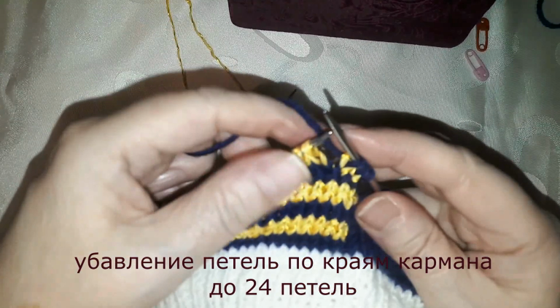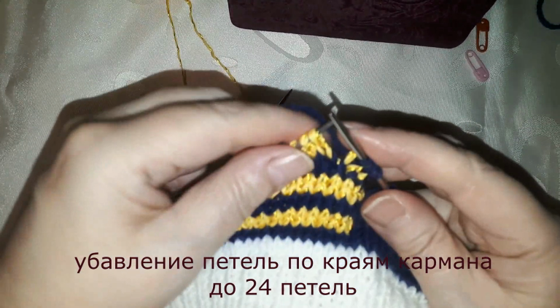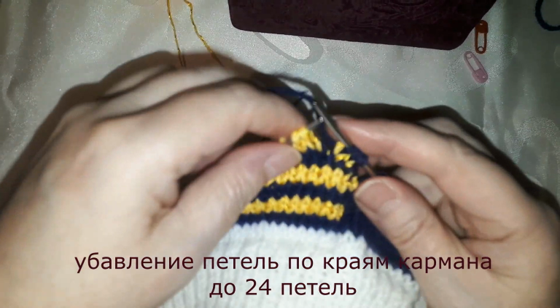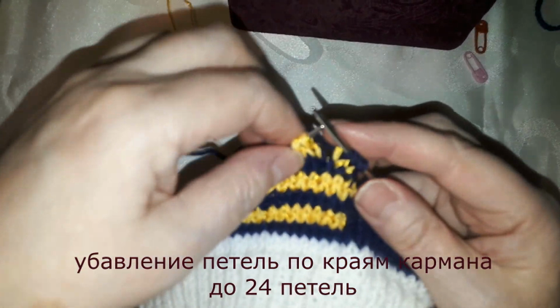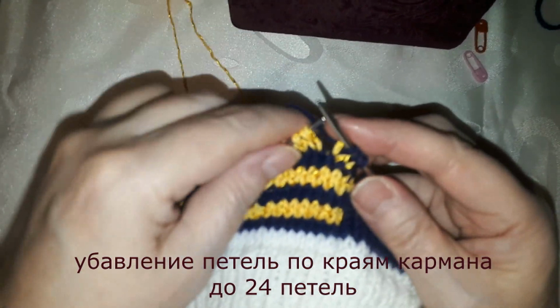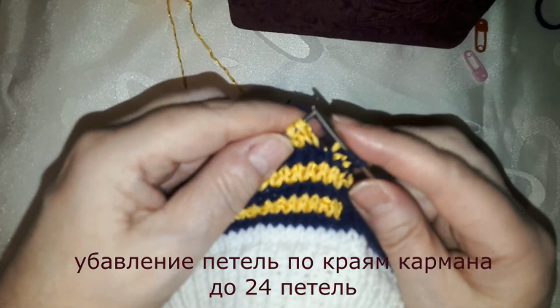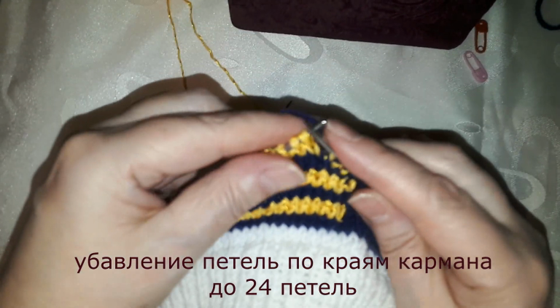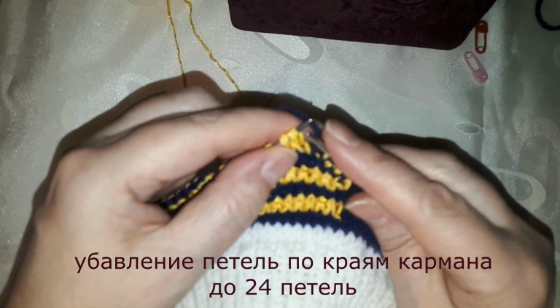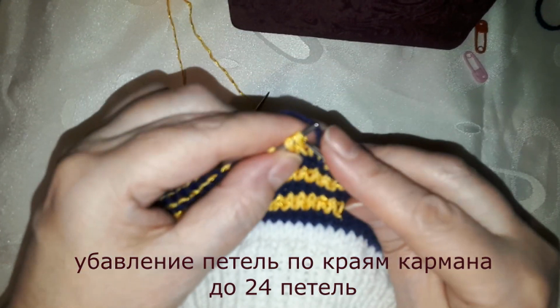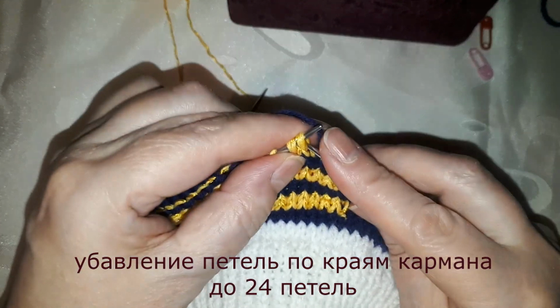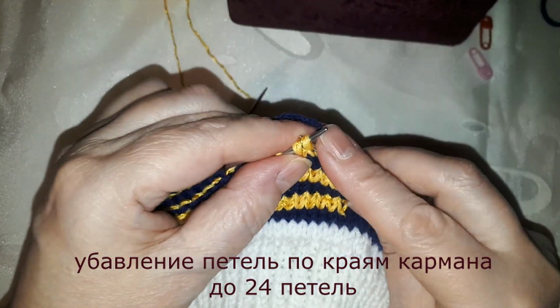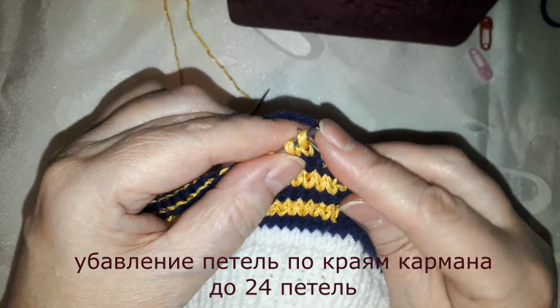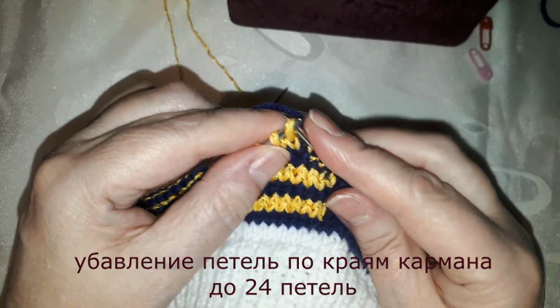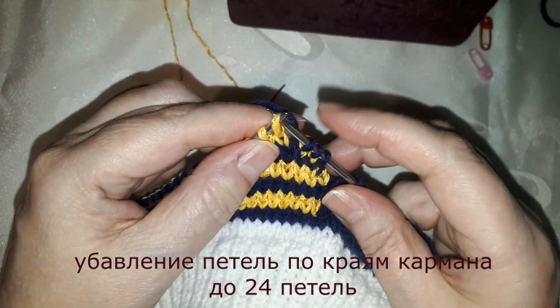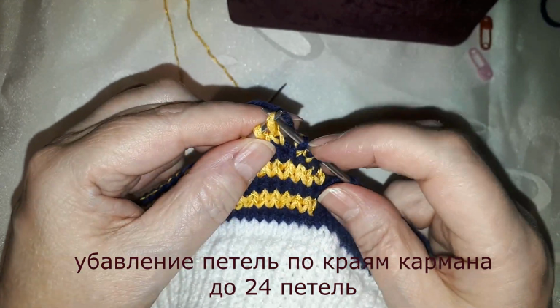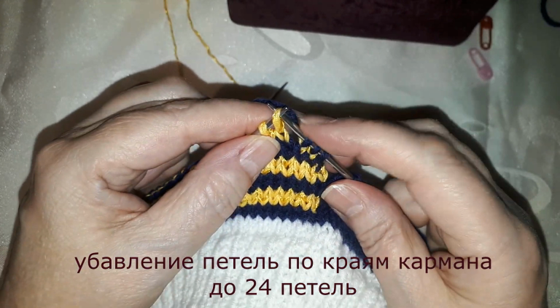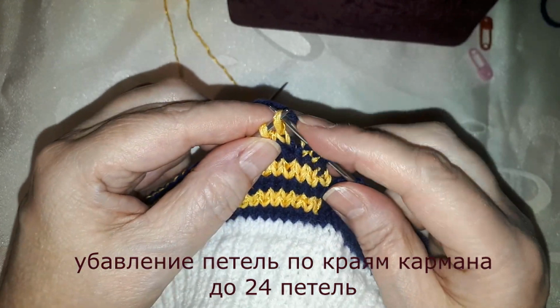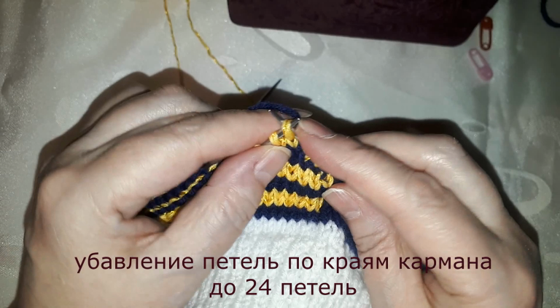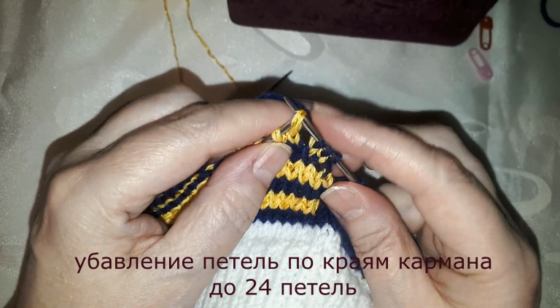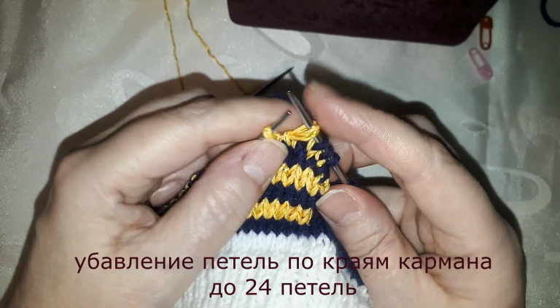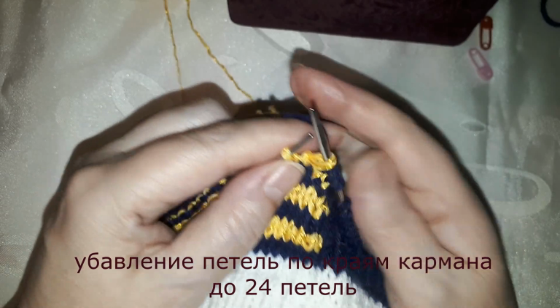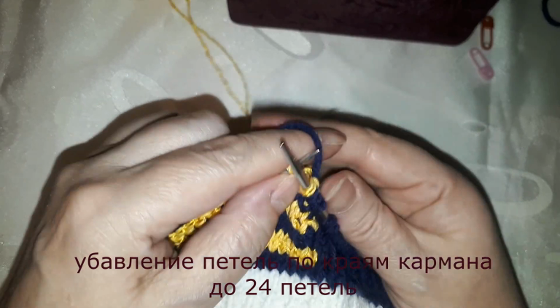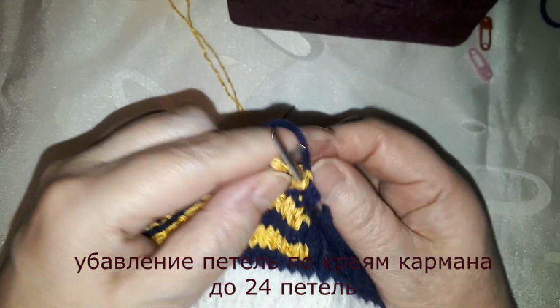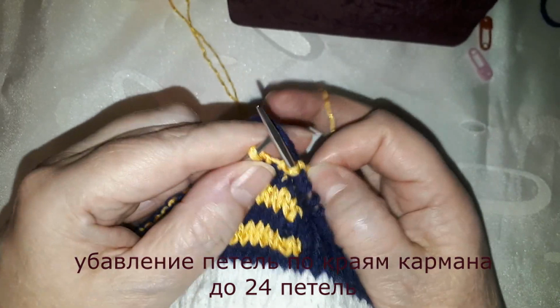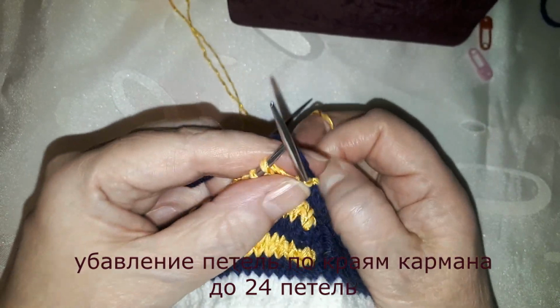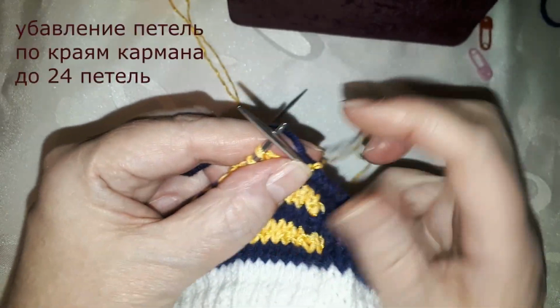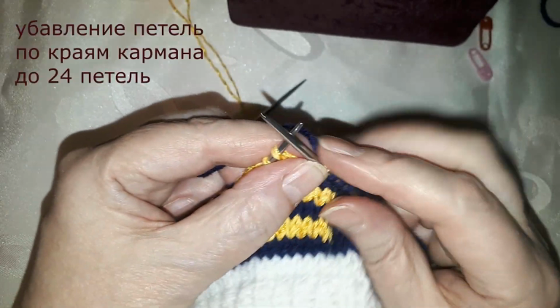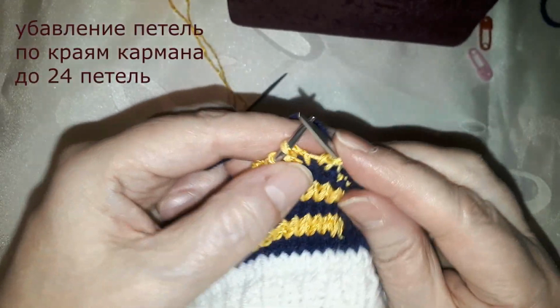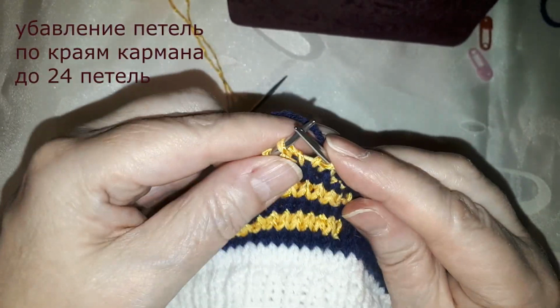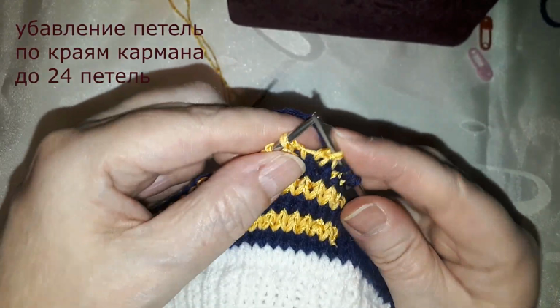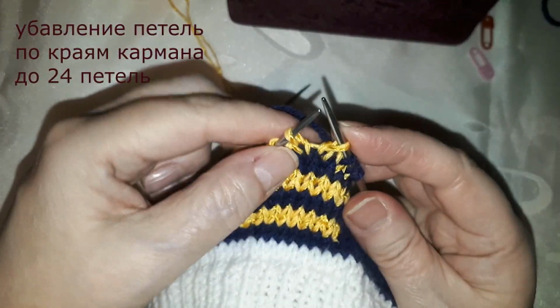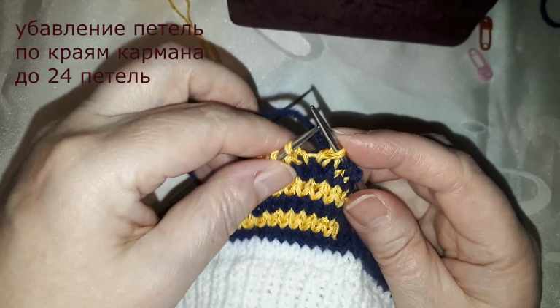We are going to work this way: after 3 stitches, I remove one. I will change the pattern.